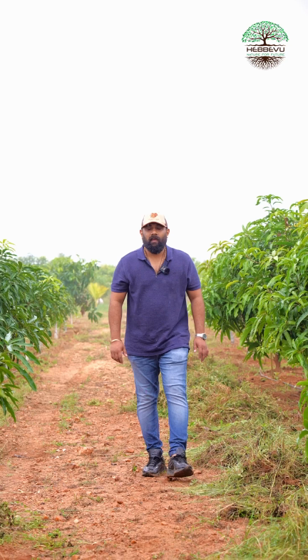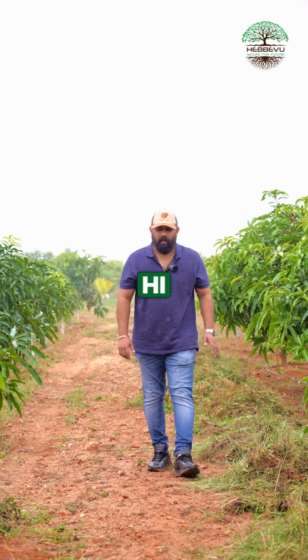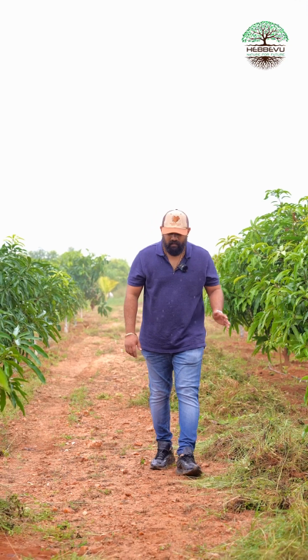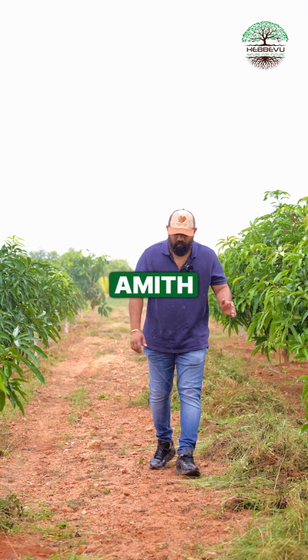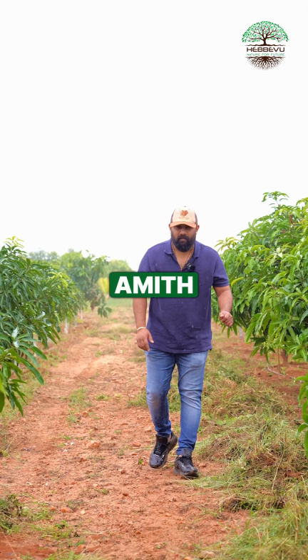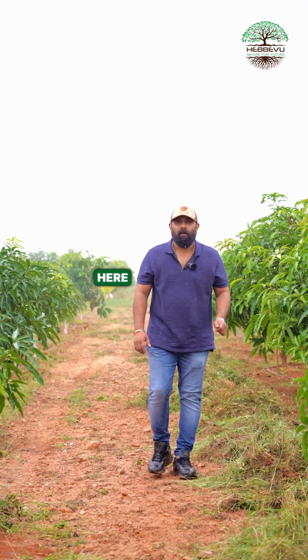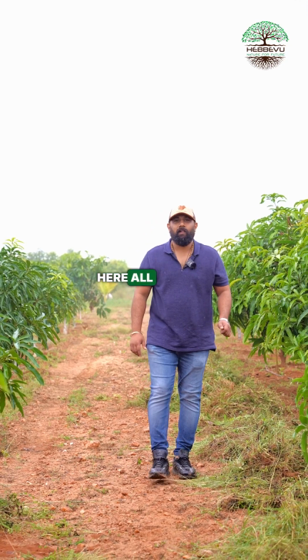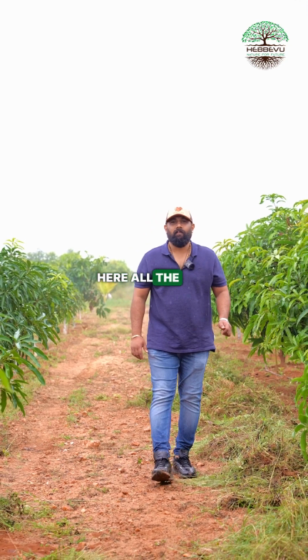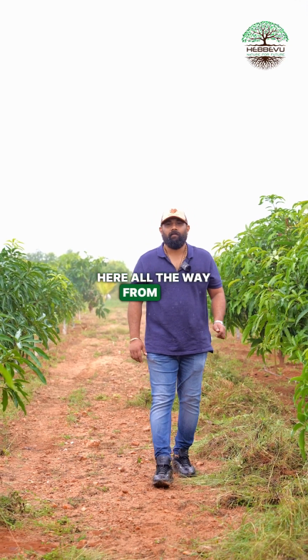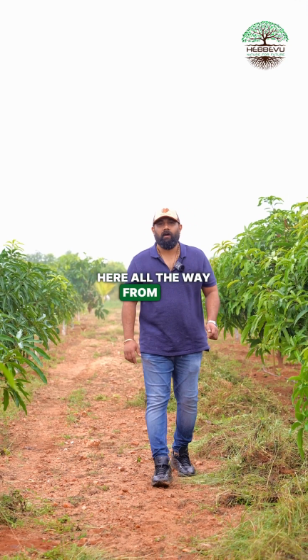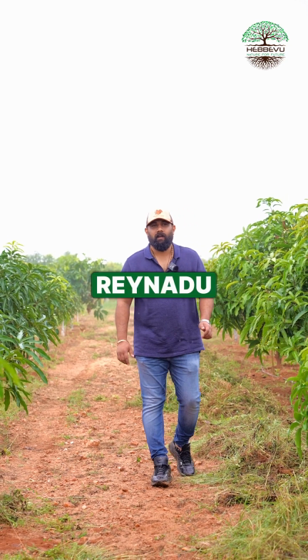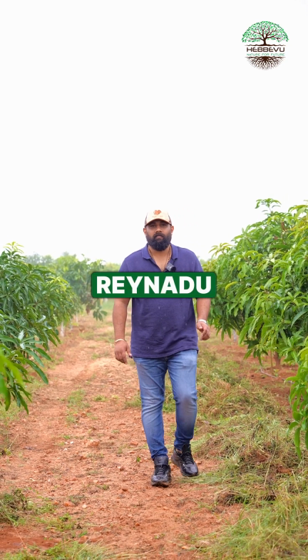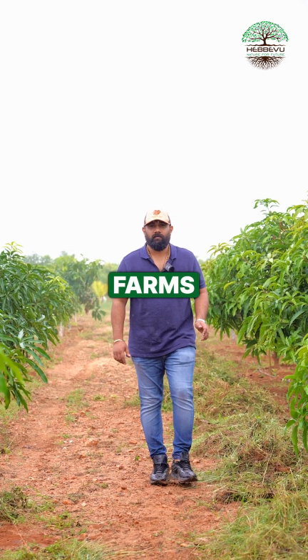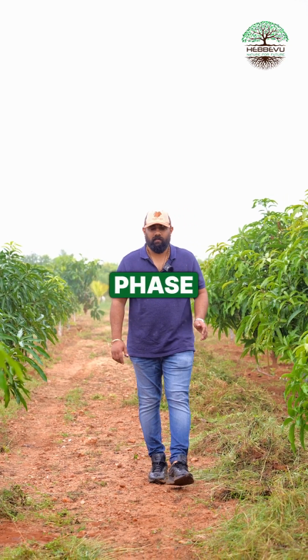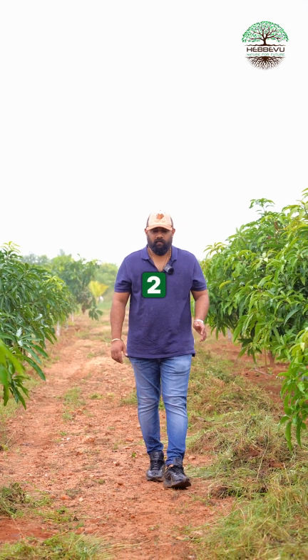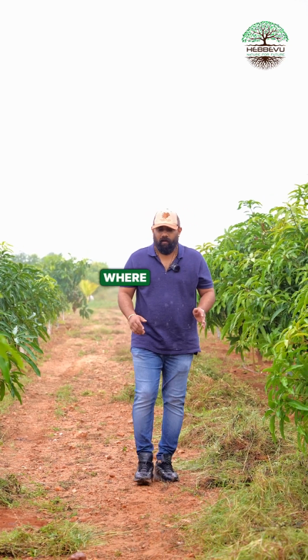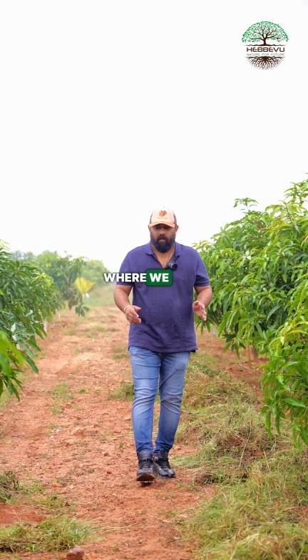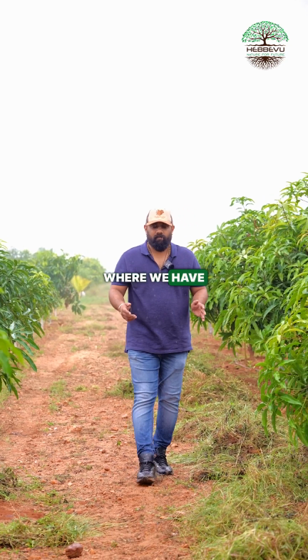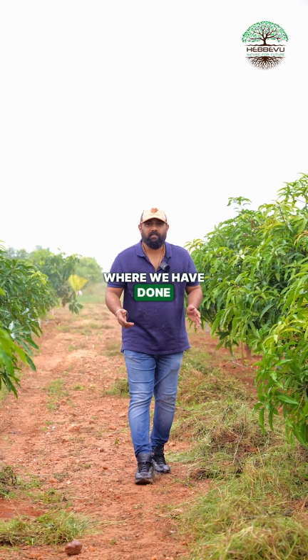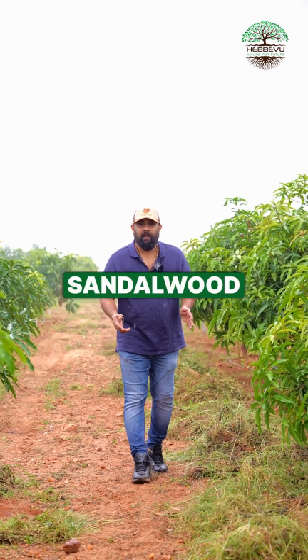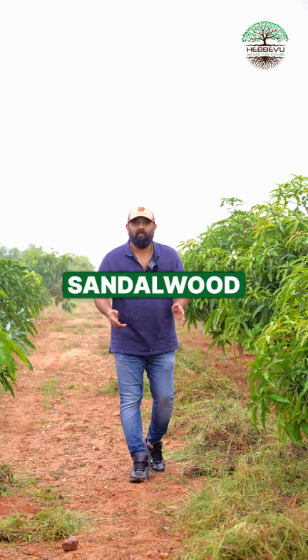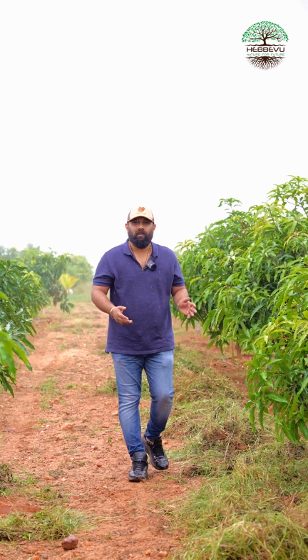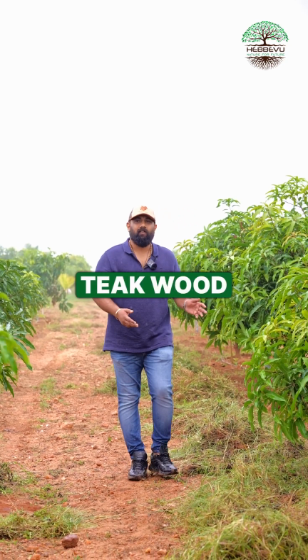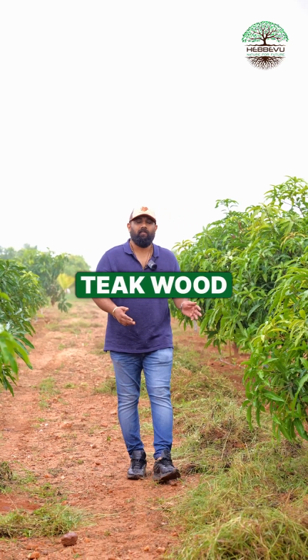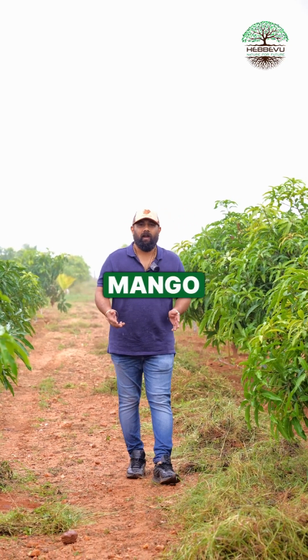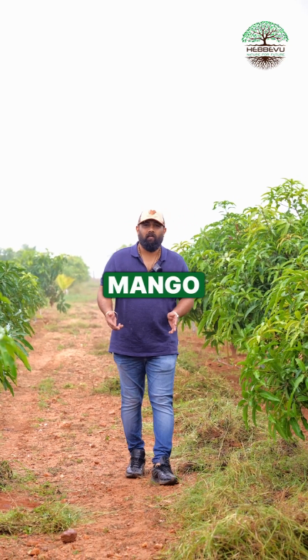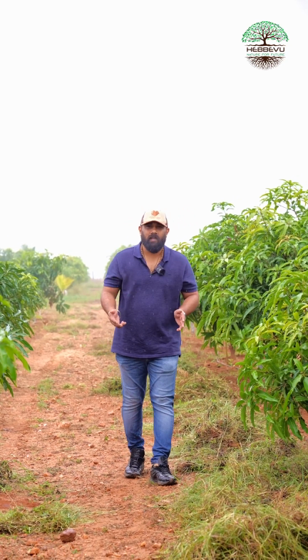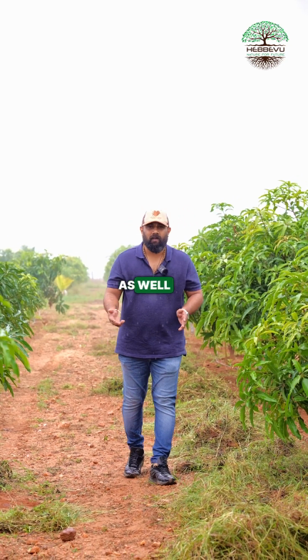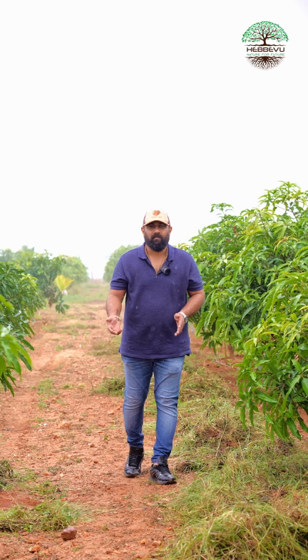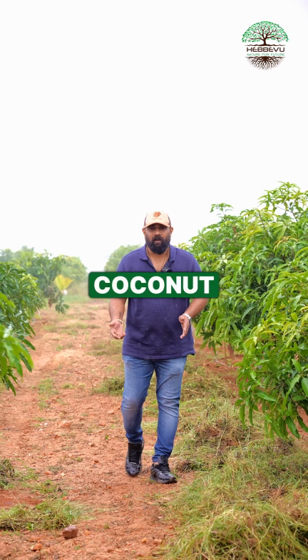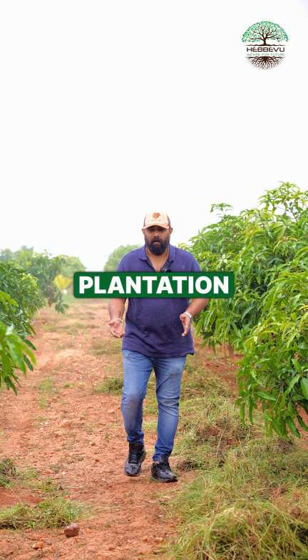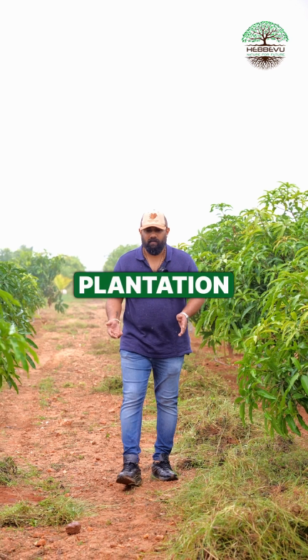Hey, hi, this is Amit here, all the way from our Reynada Farms Phase 2, where we have done sand load, teak coat, mango, as well as coconut plantation.